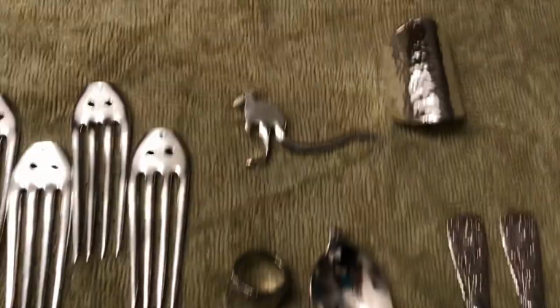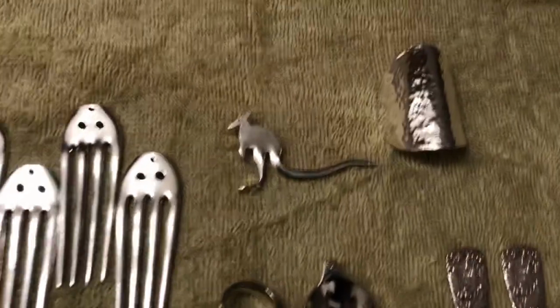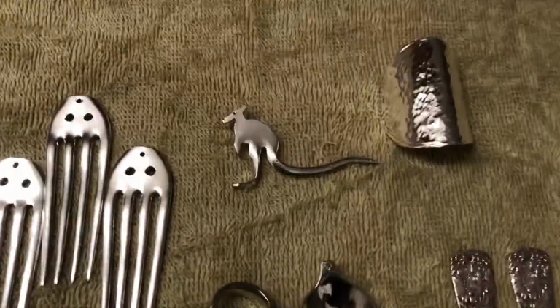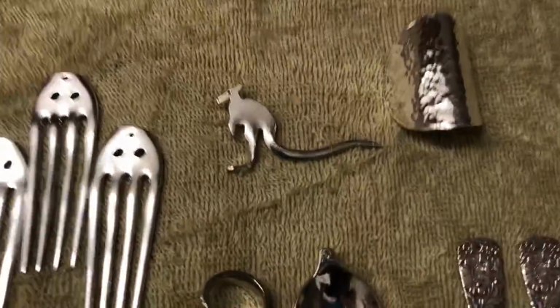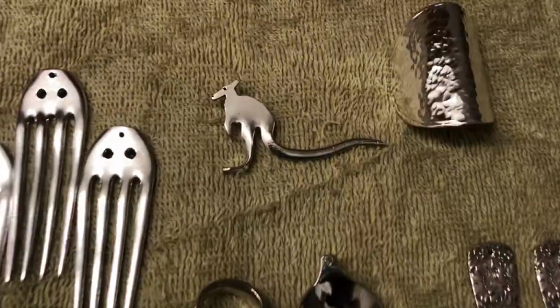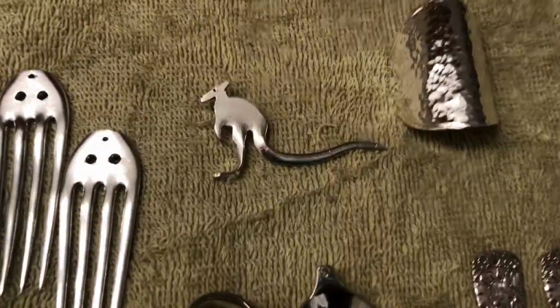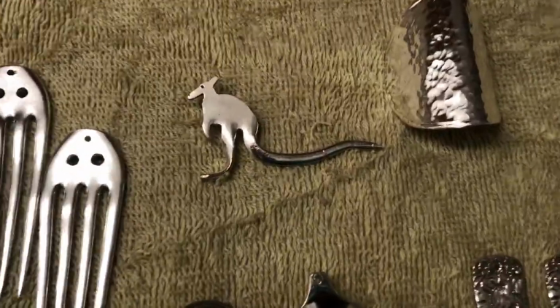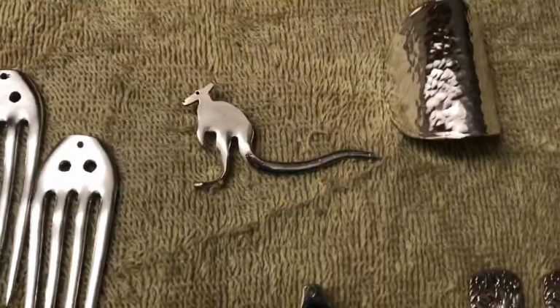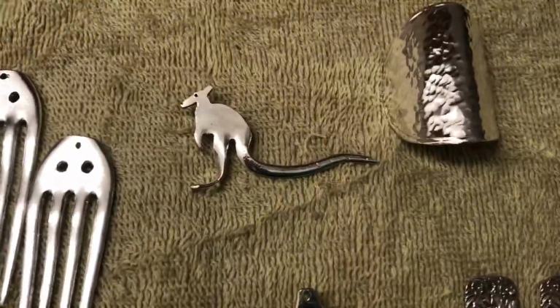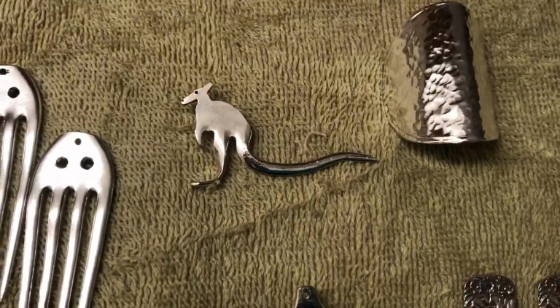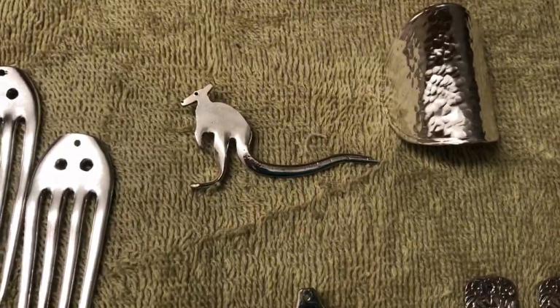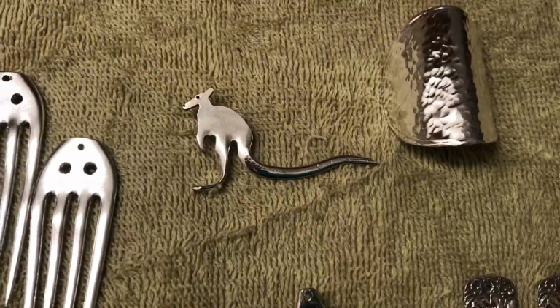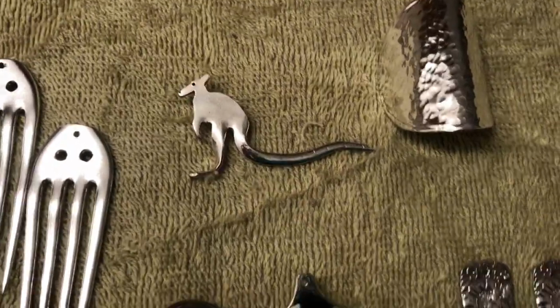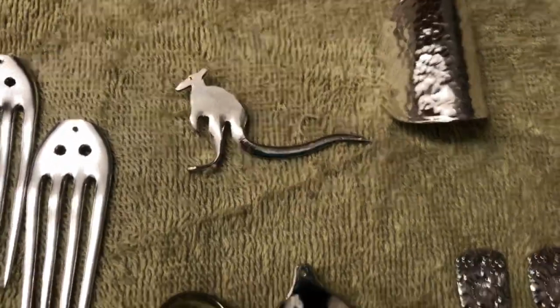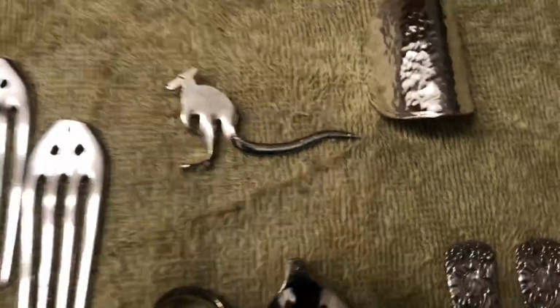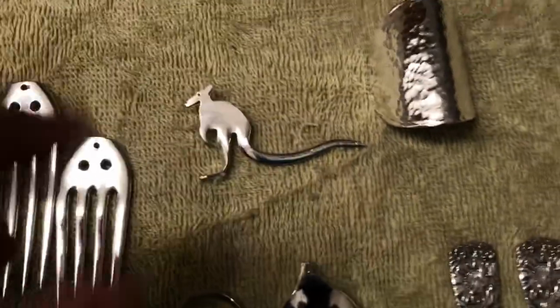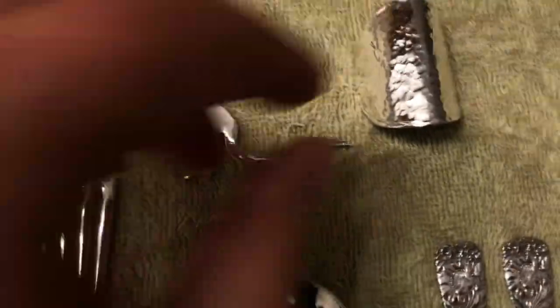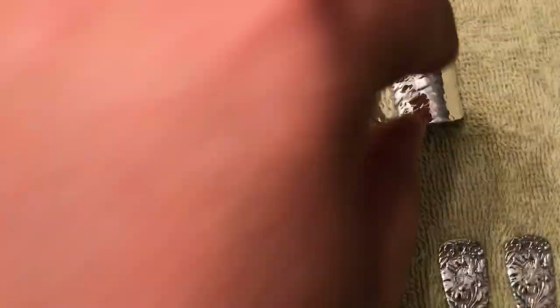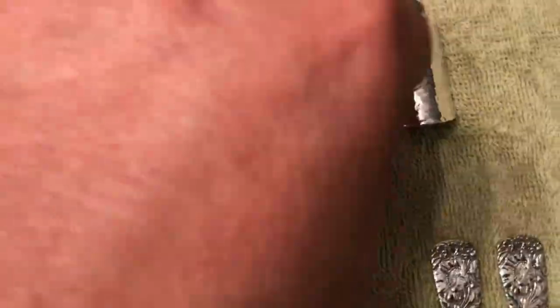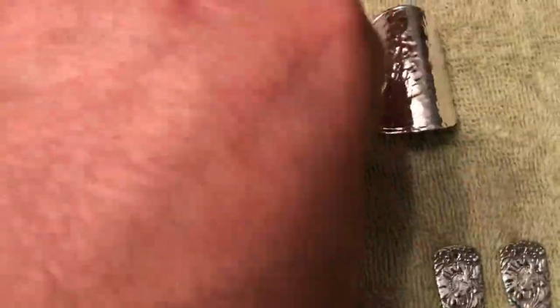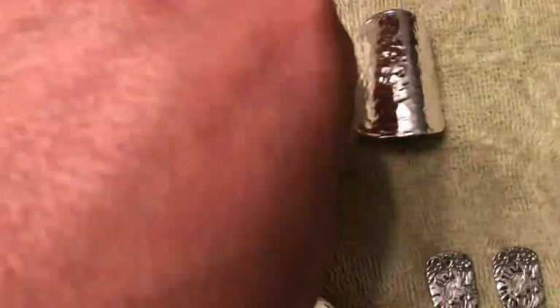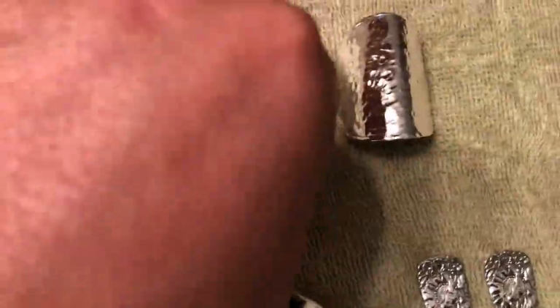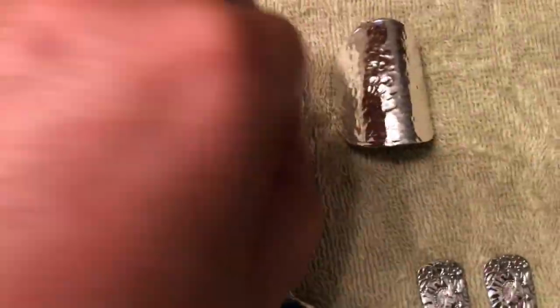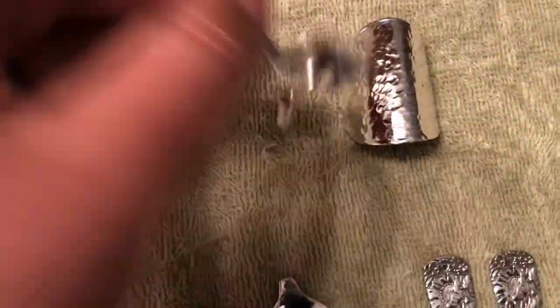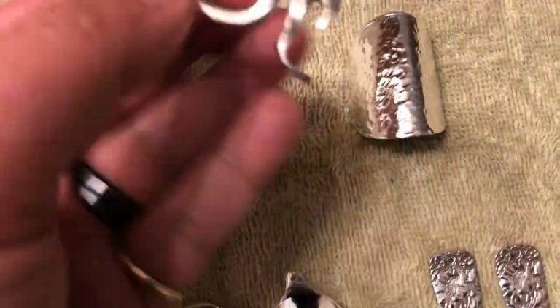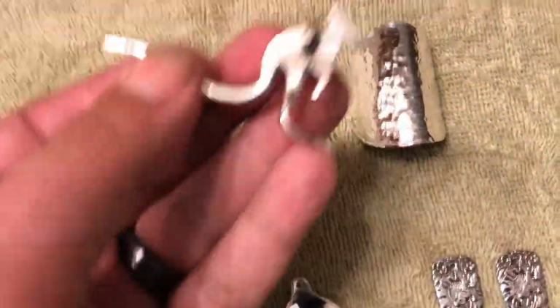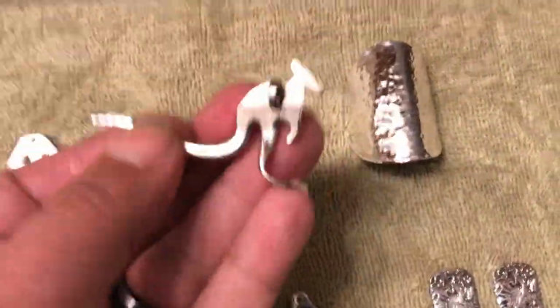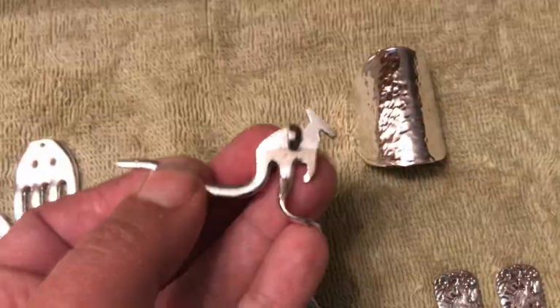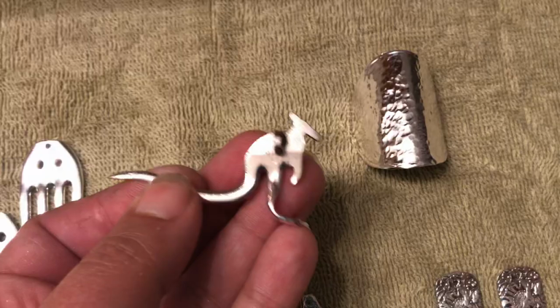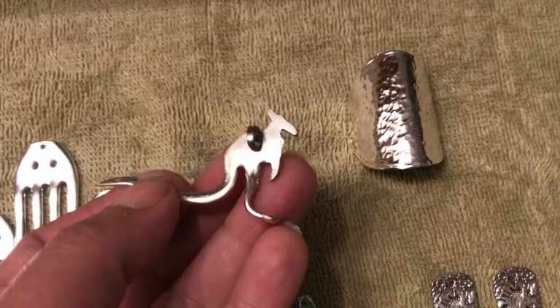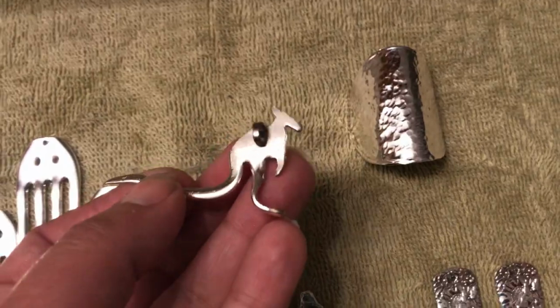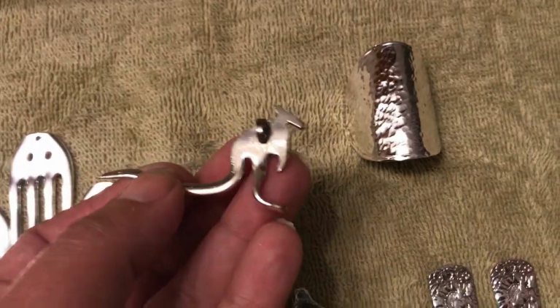I have my kangaroo I made yesterday — turned it into a pendant.